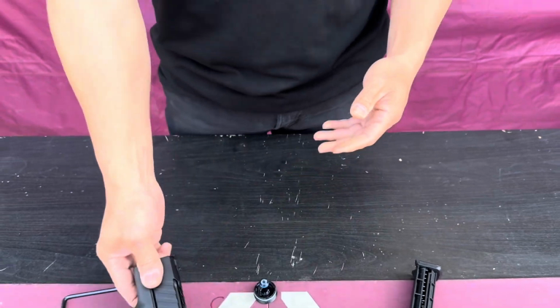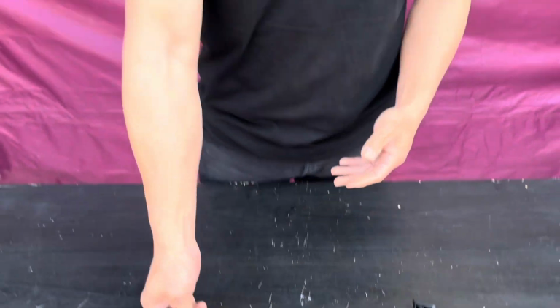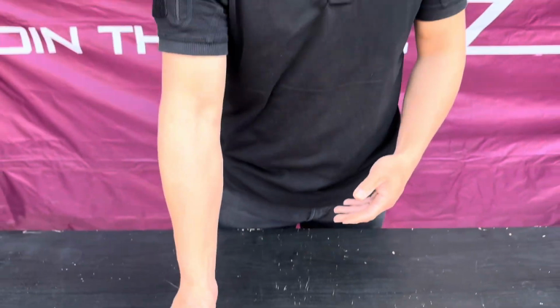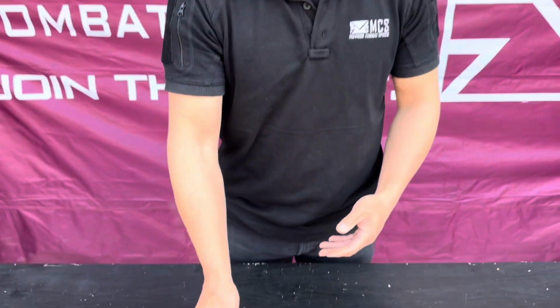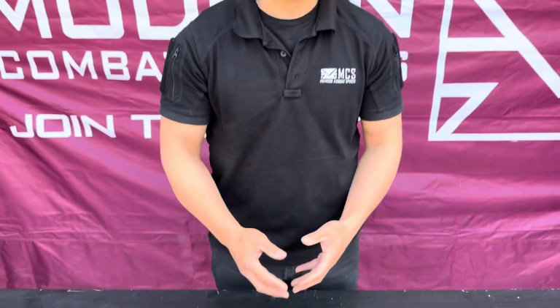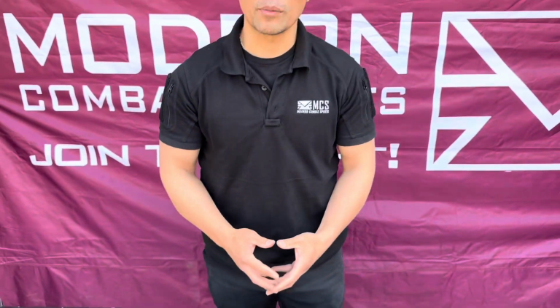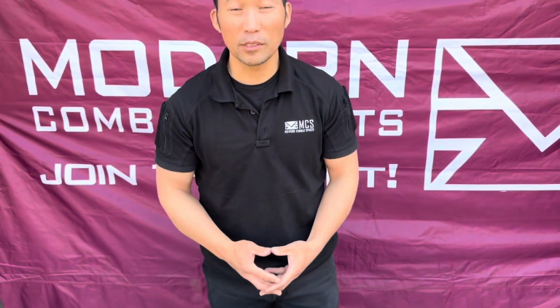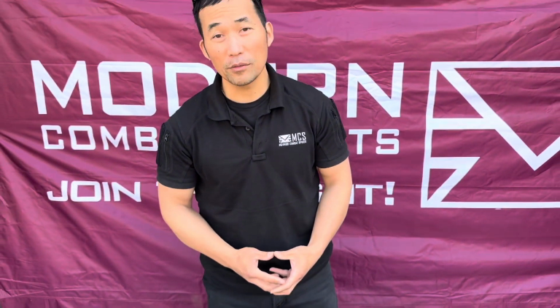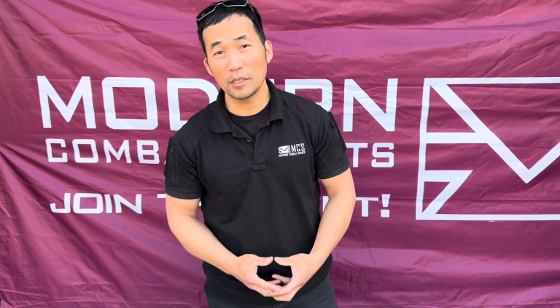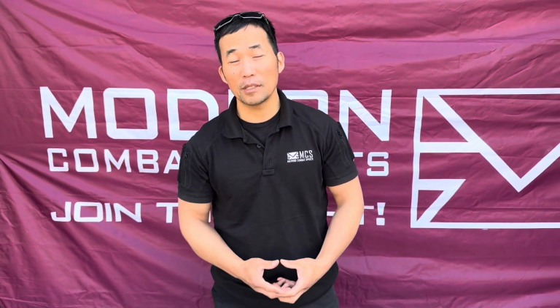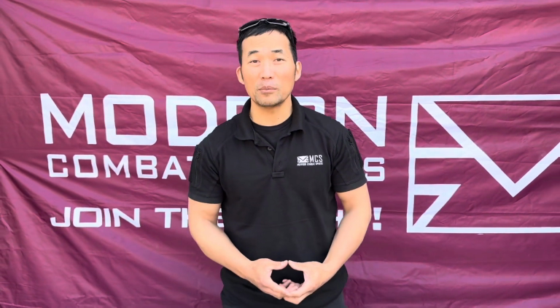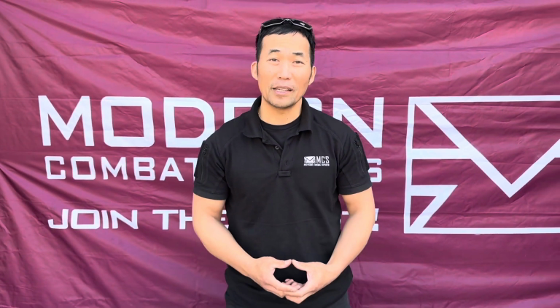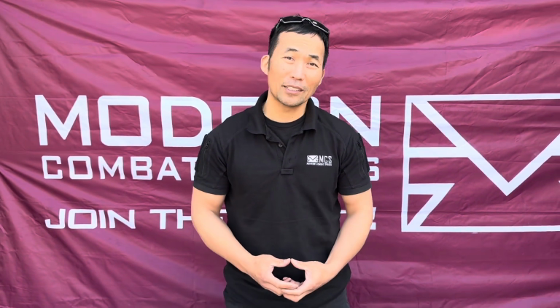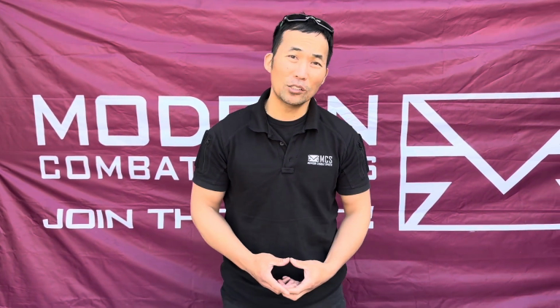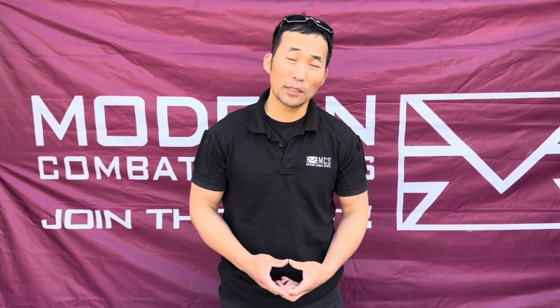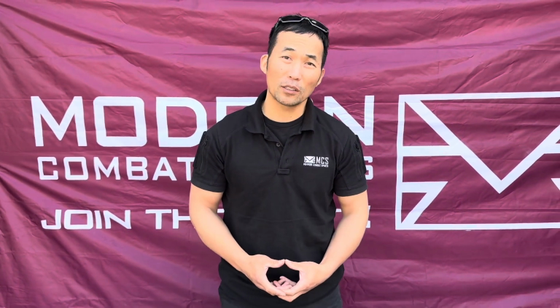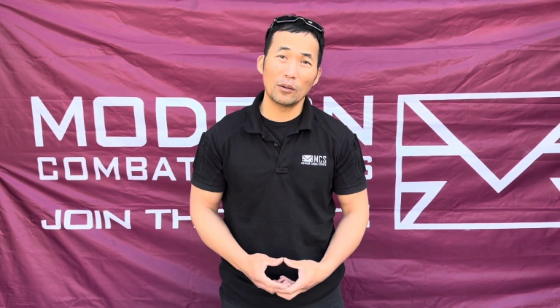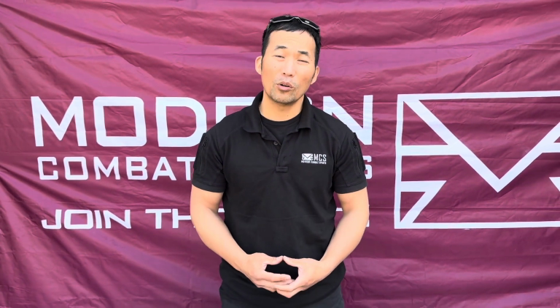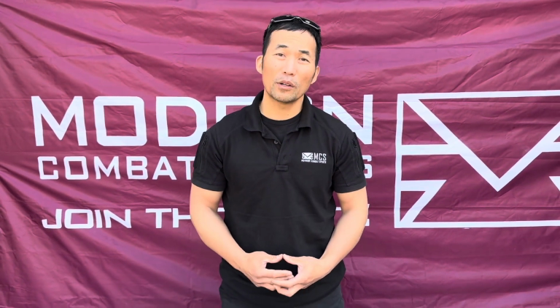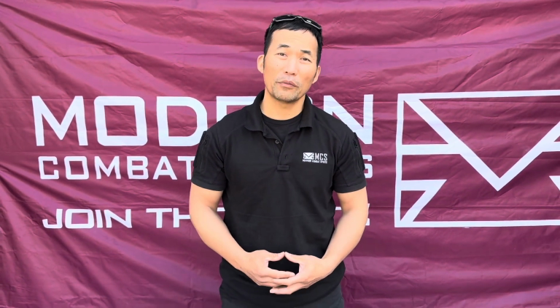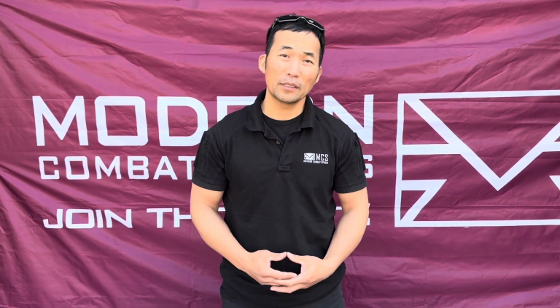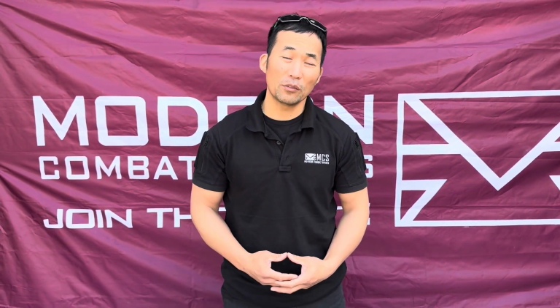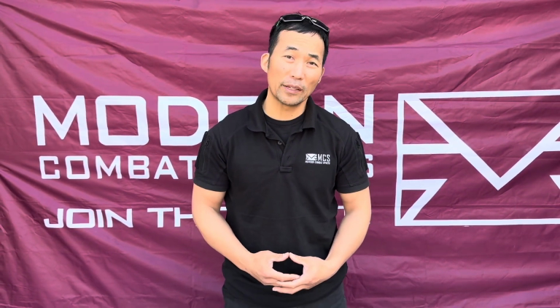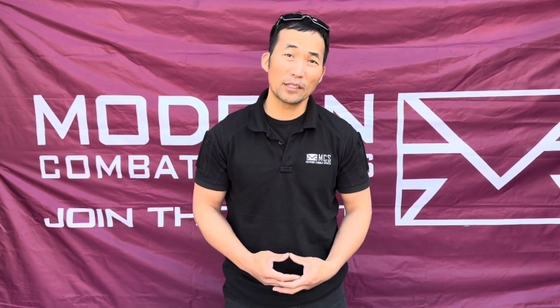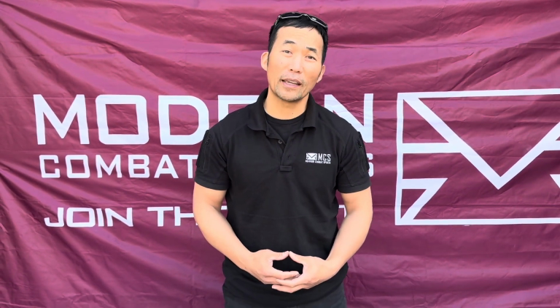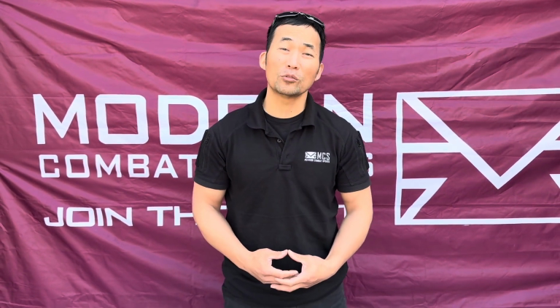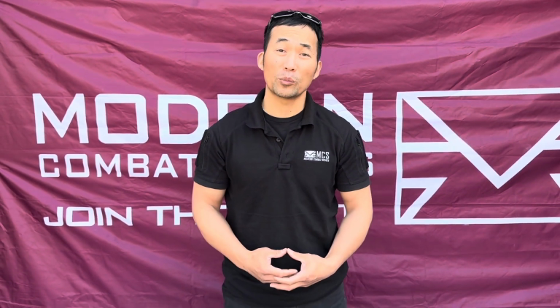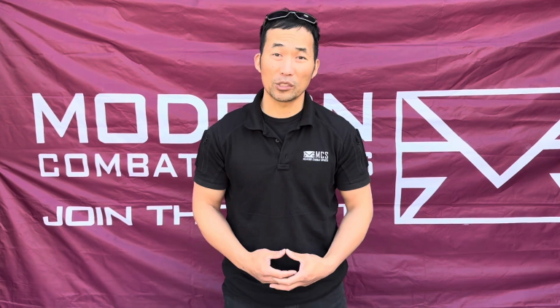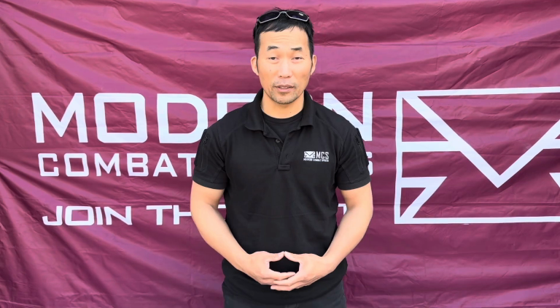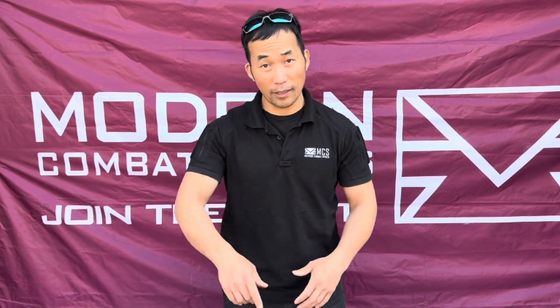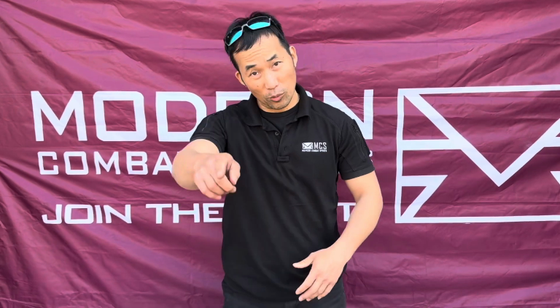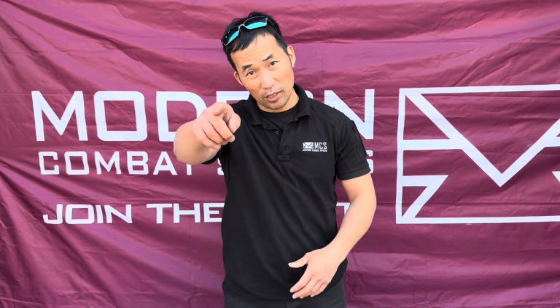If you have any questions or concerns, visit mcsus.com or Defense Innovation and support. Thanks for watching.